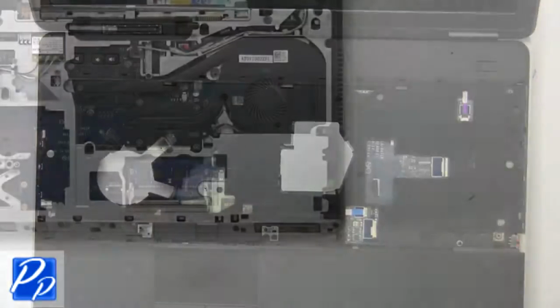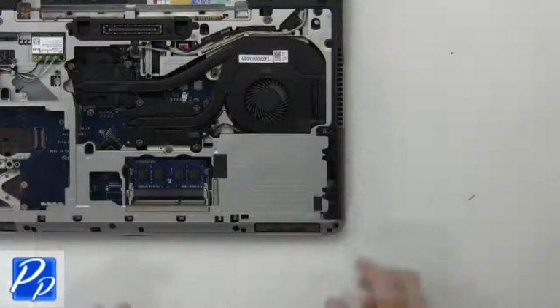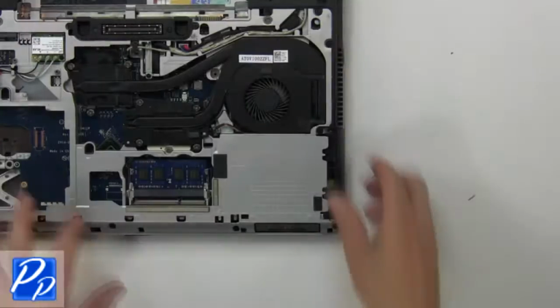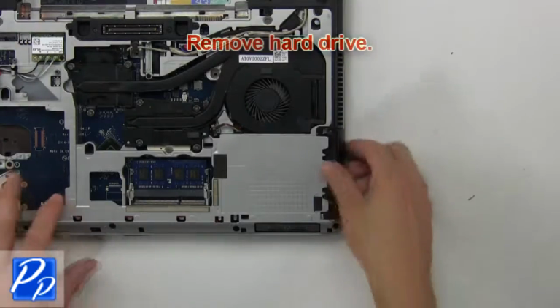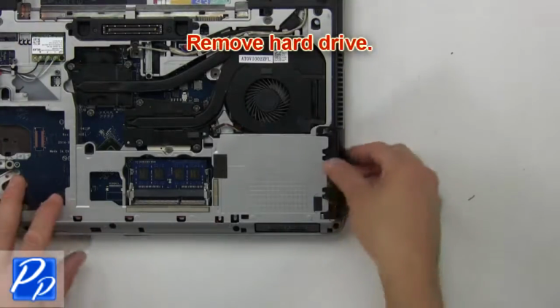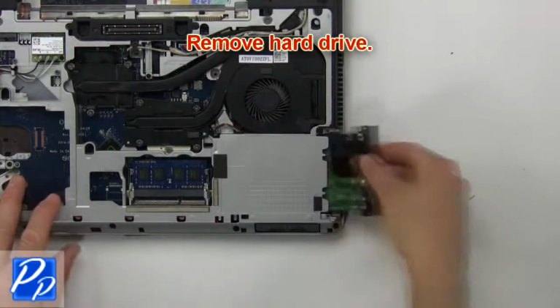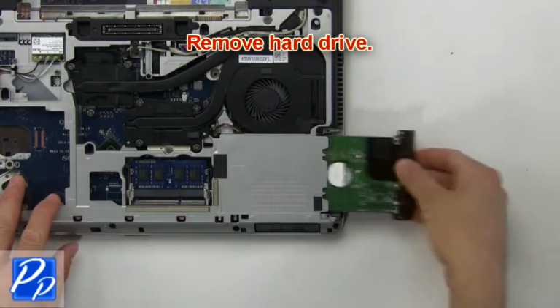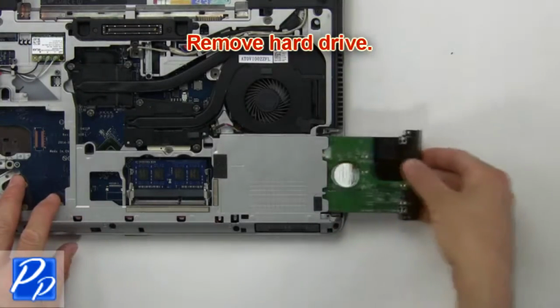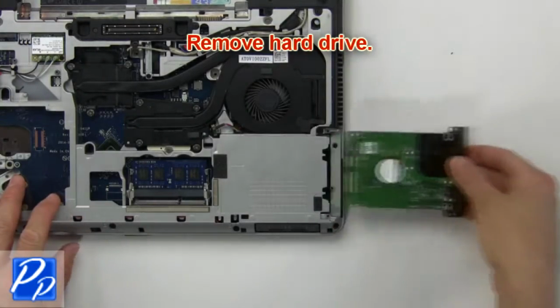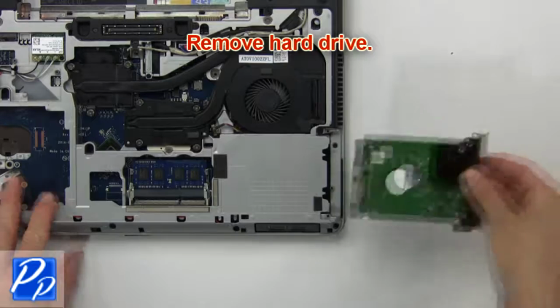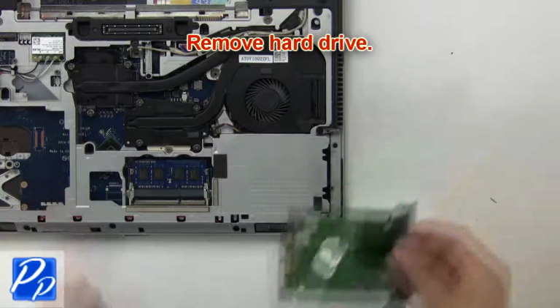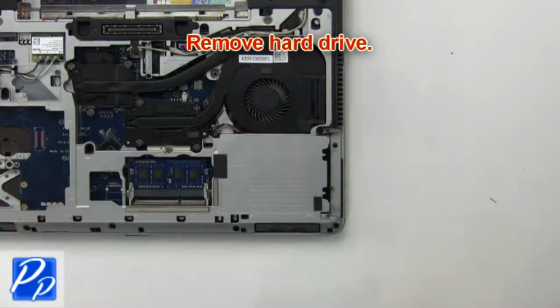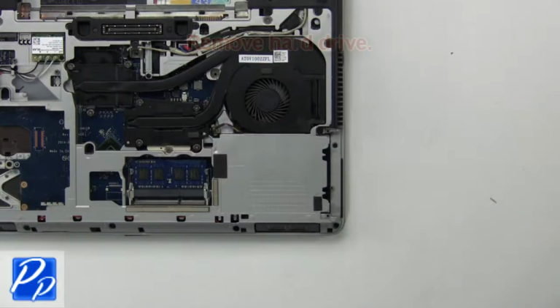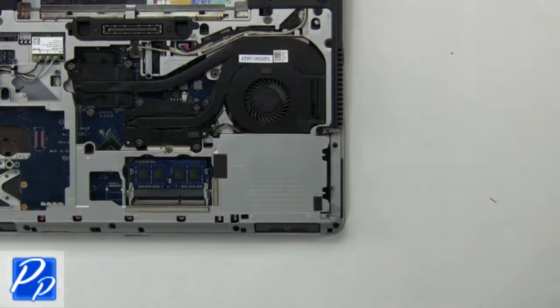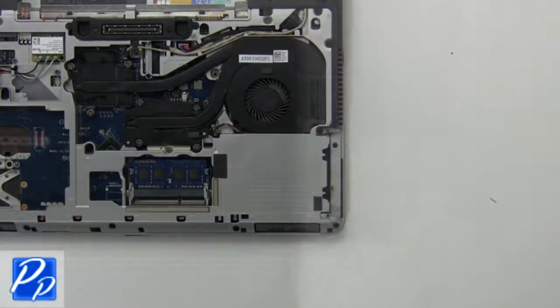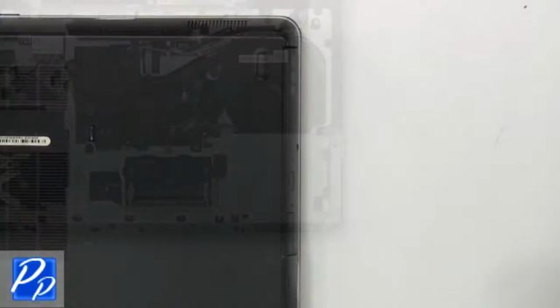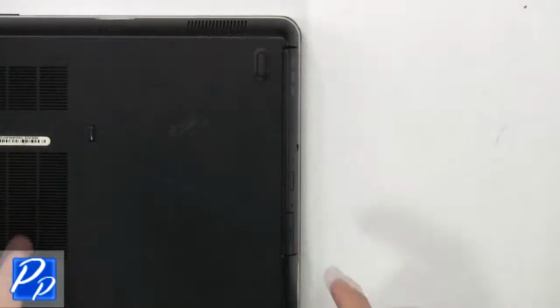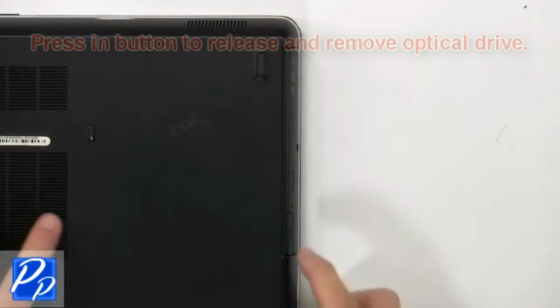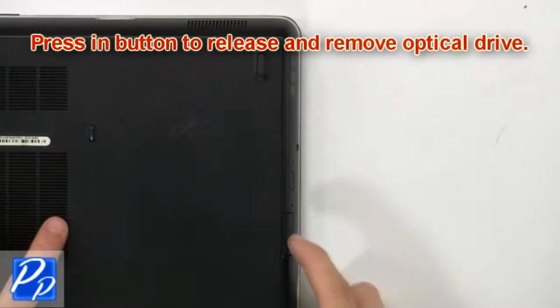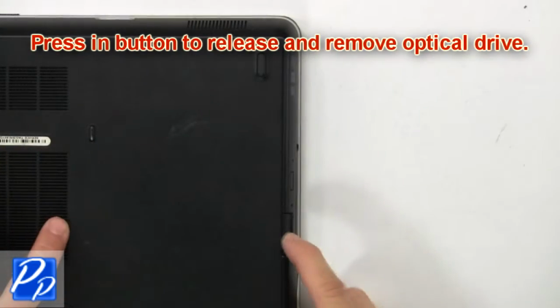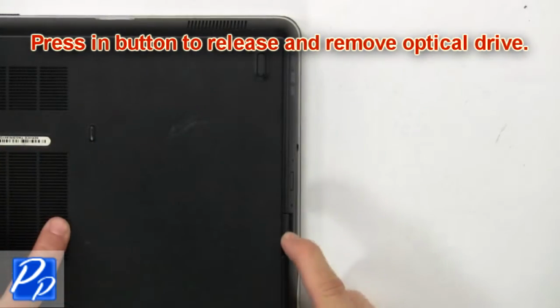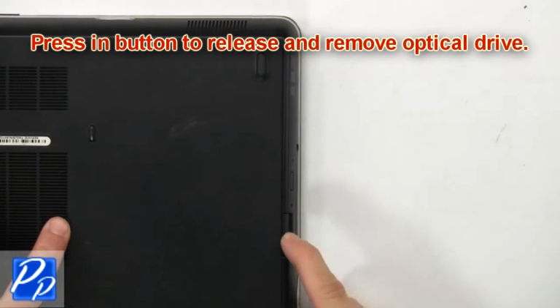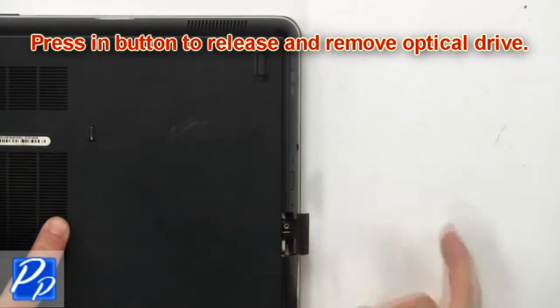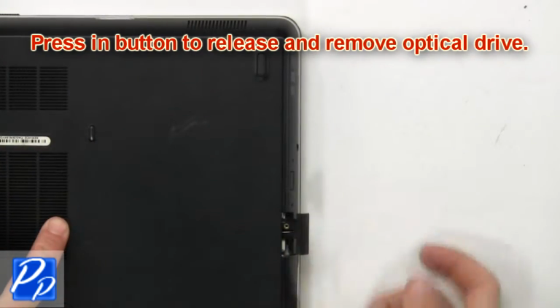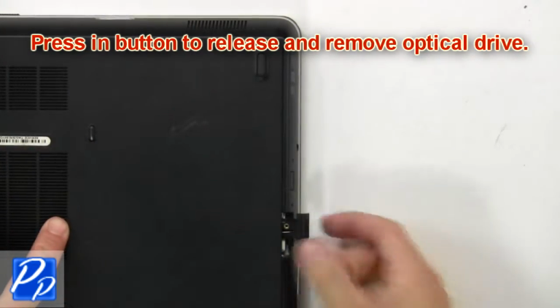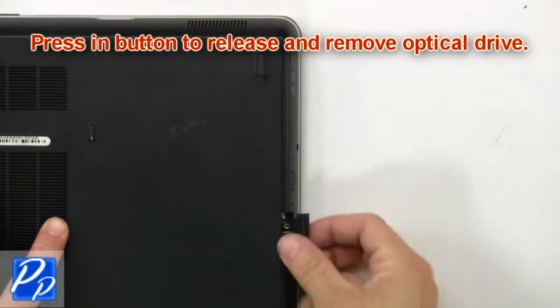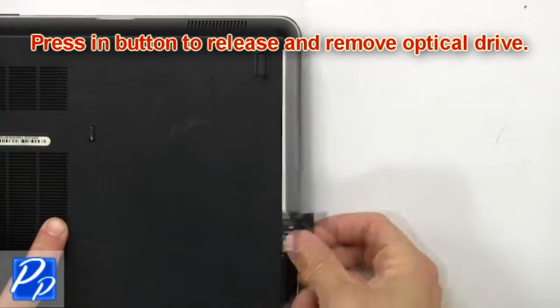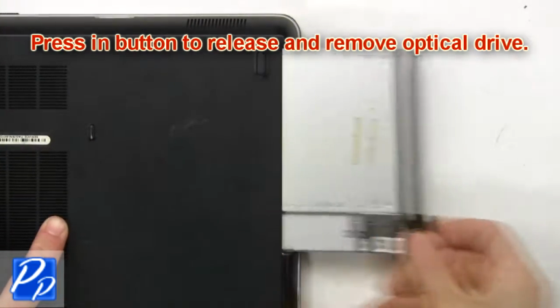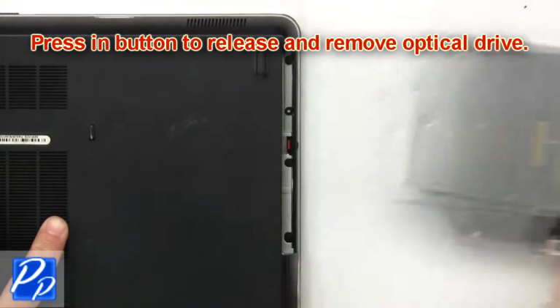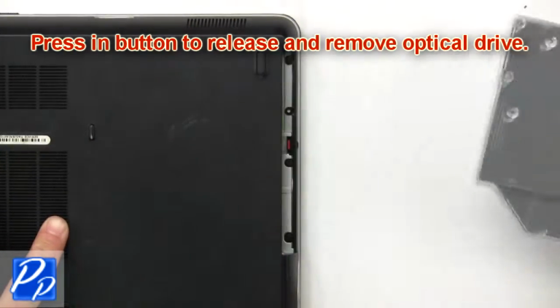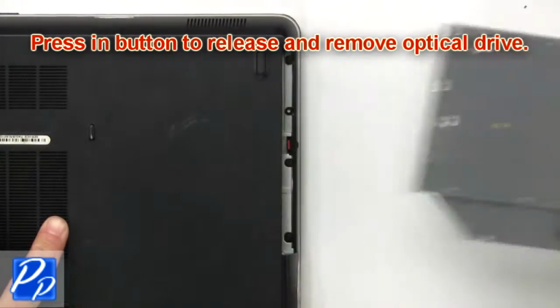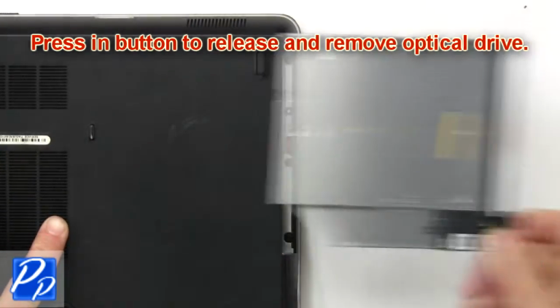Now remove hard drive. Press in button to release and remove optical drive.